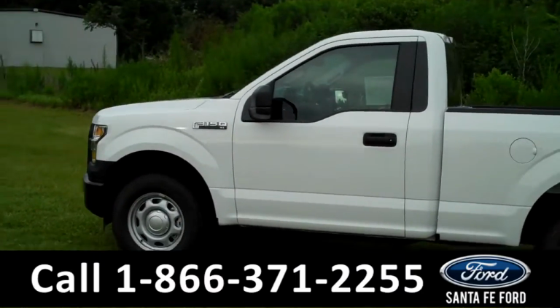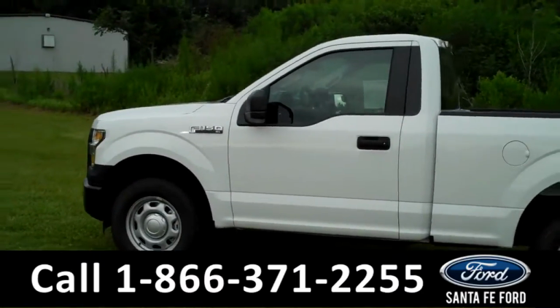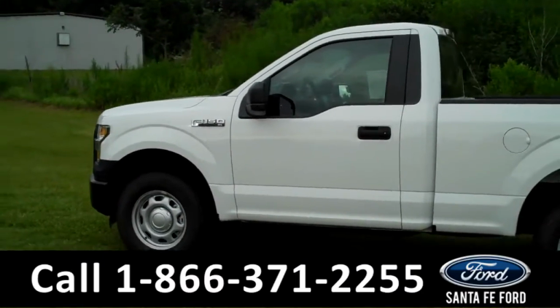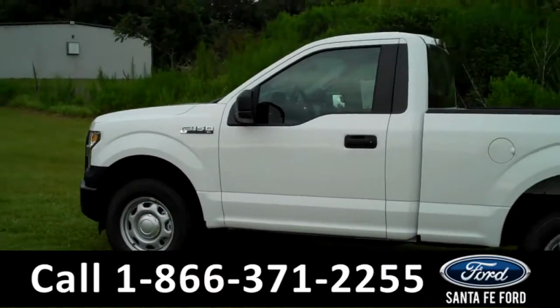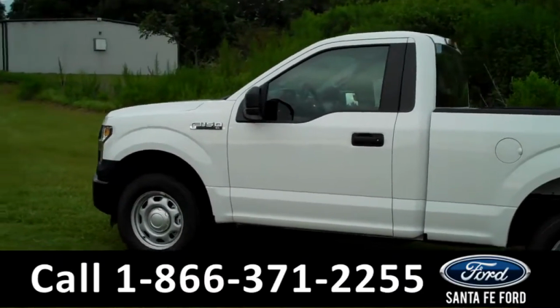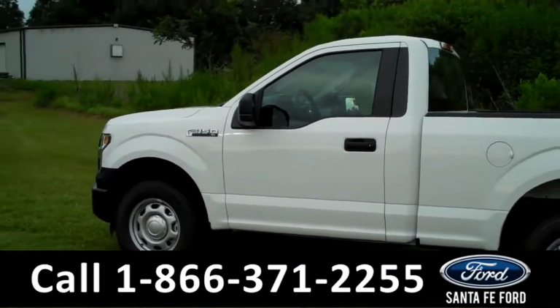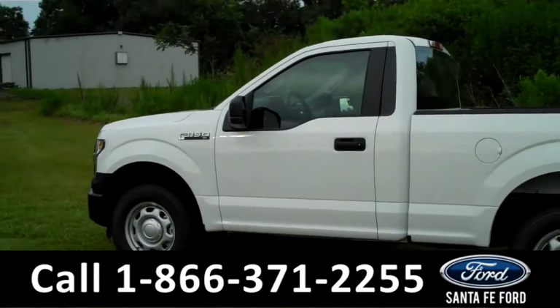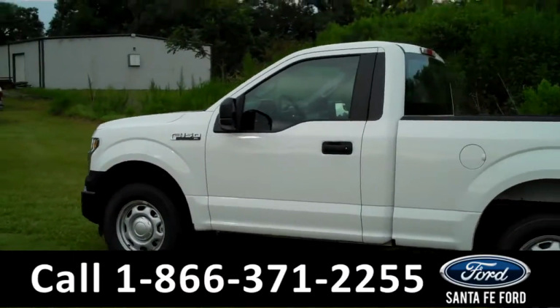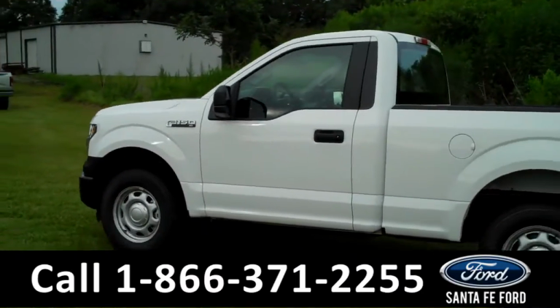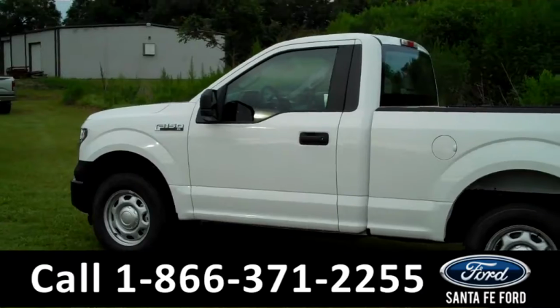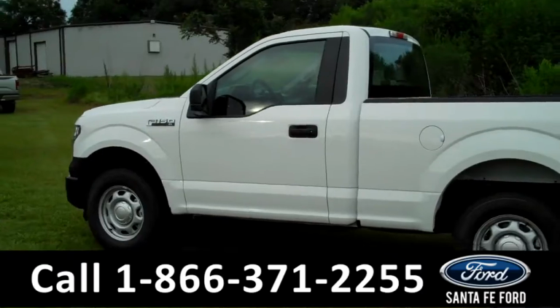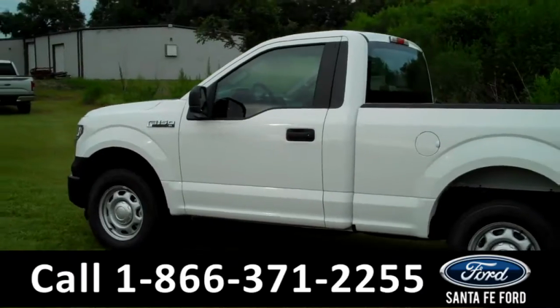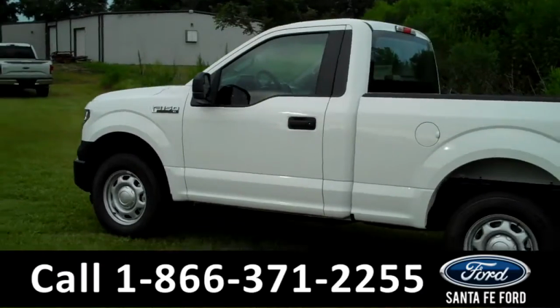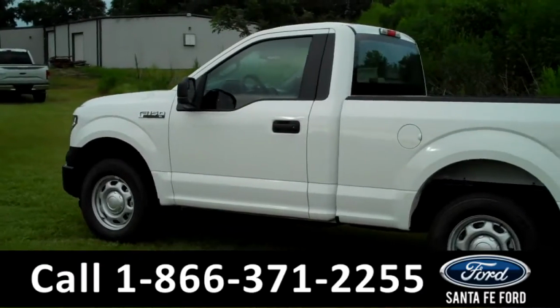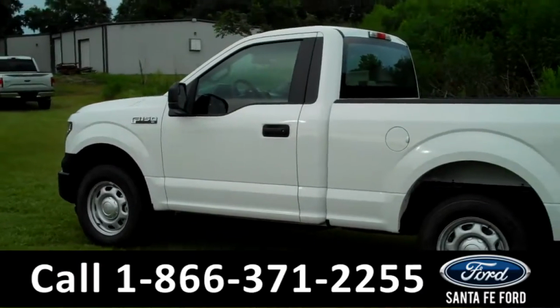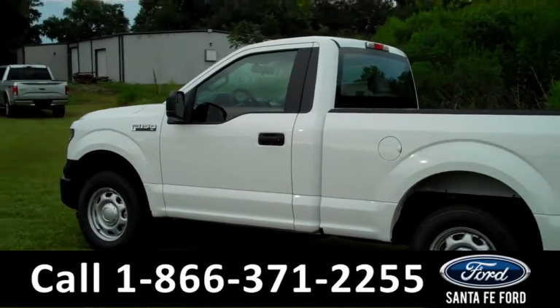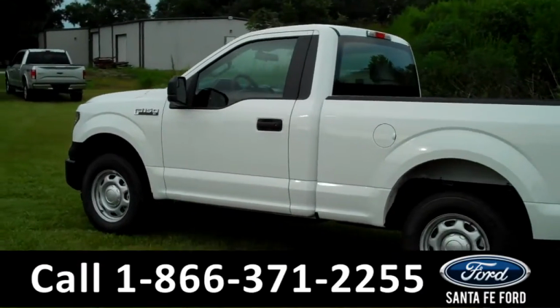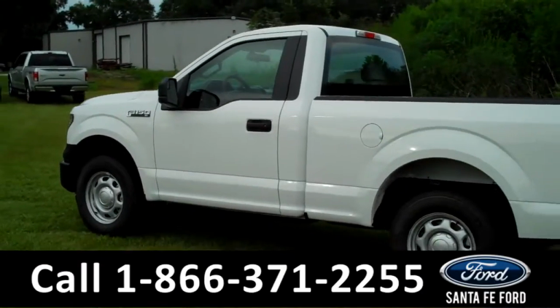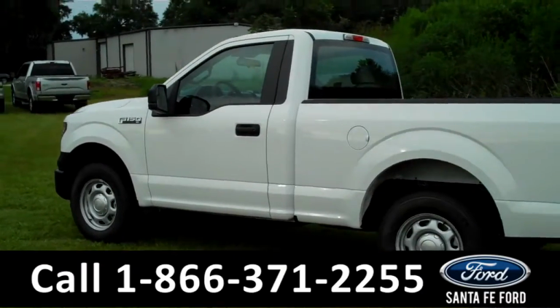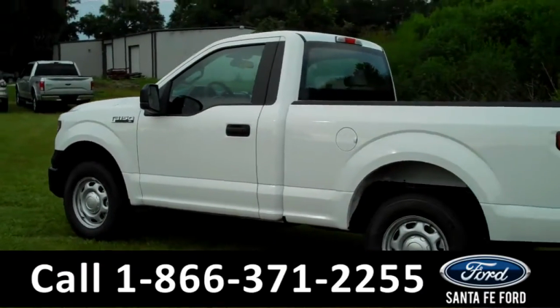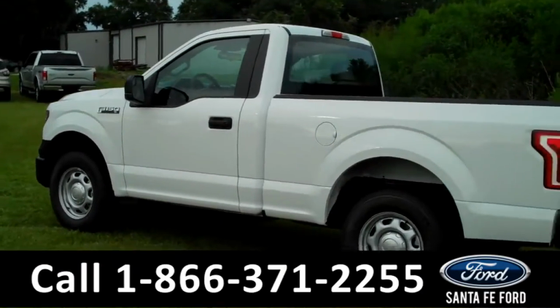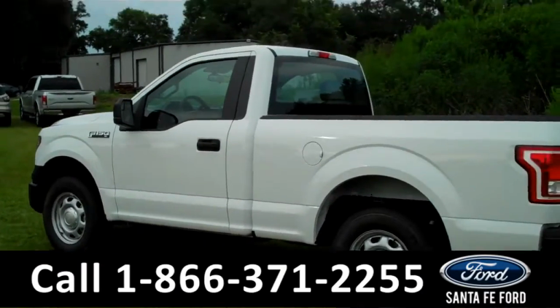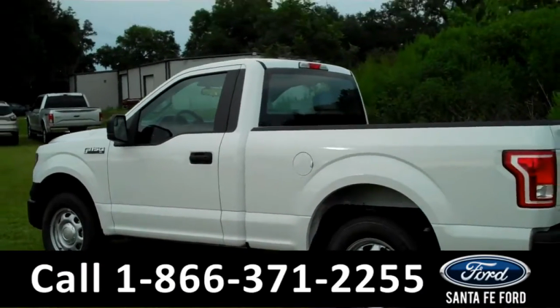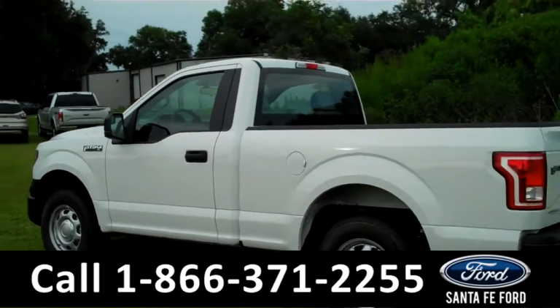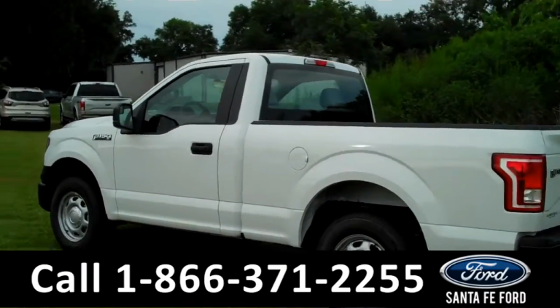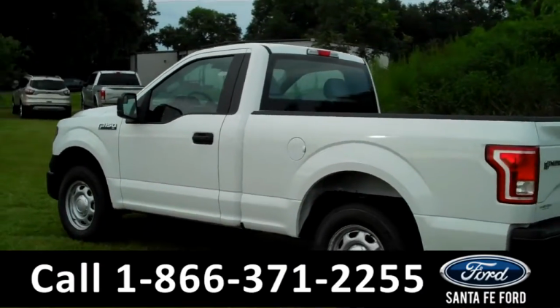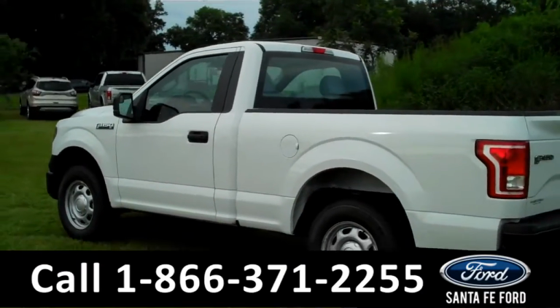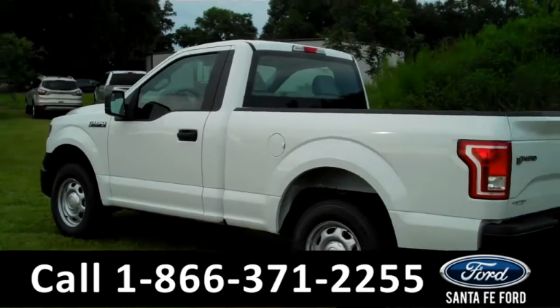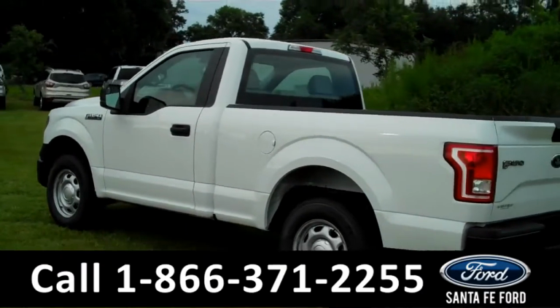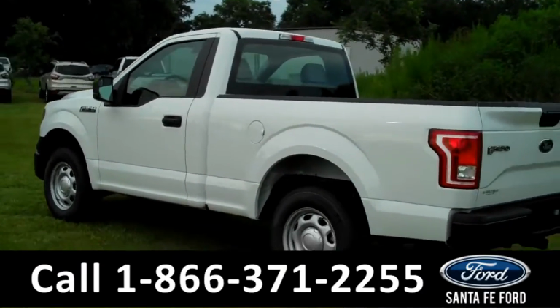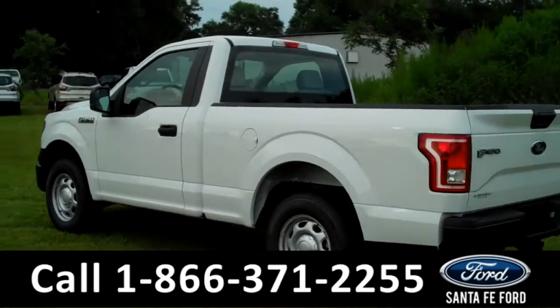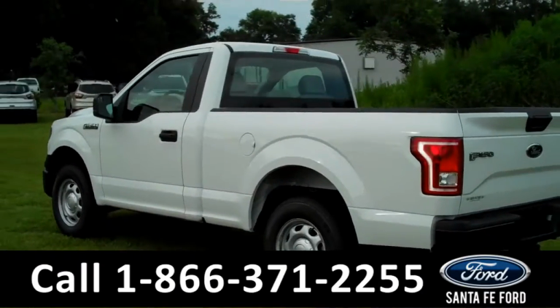Okay, we're just getting a quick look at the outside. And now we're going to check out the inside.